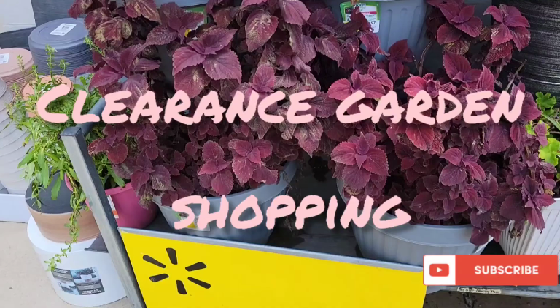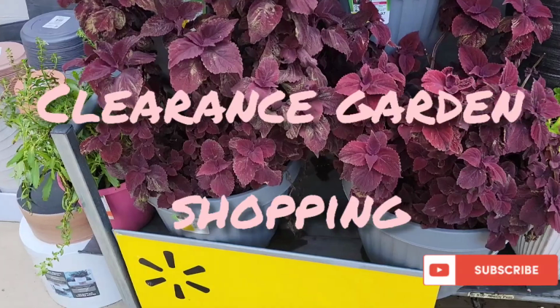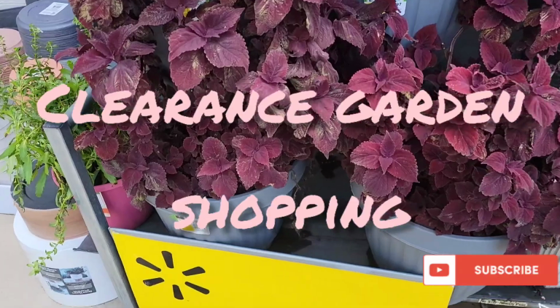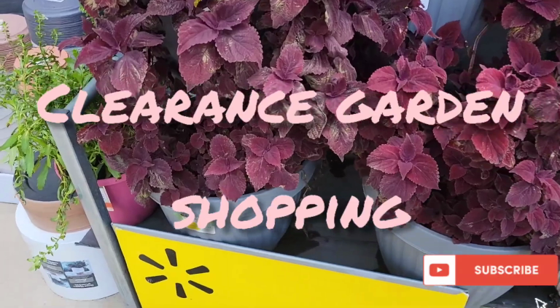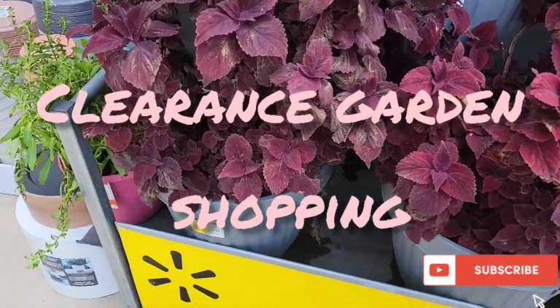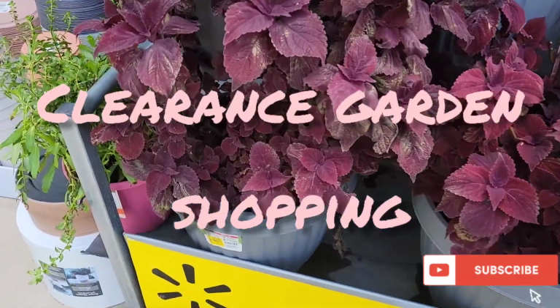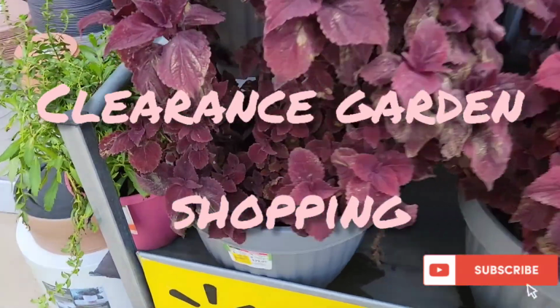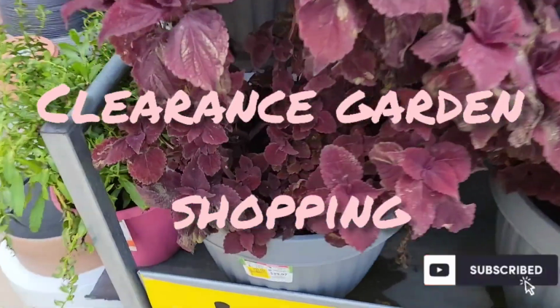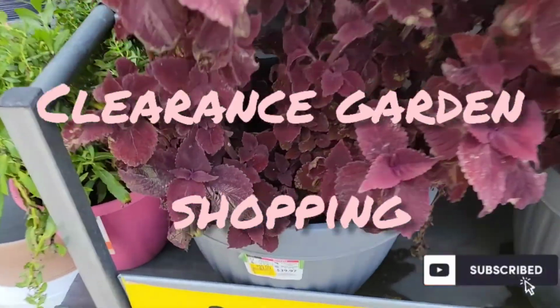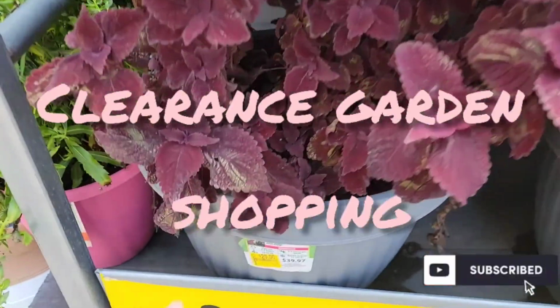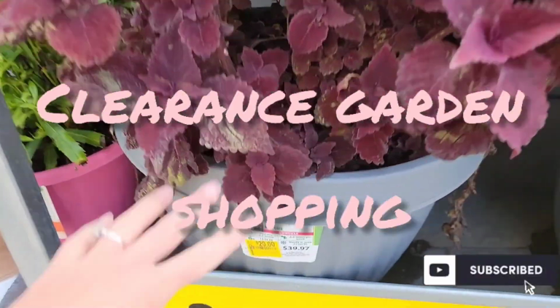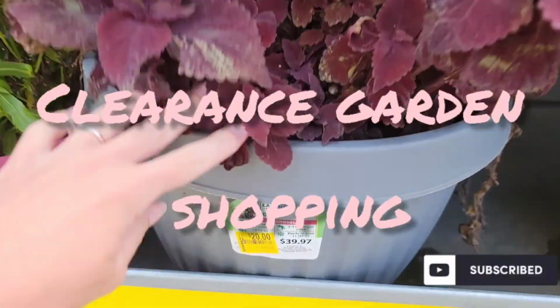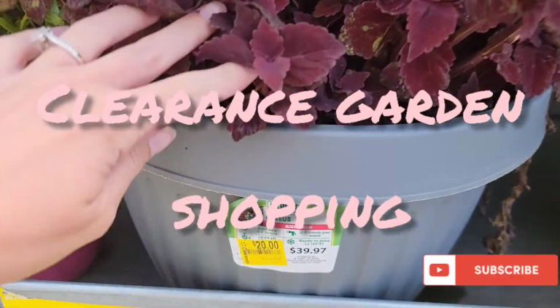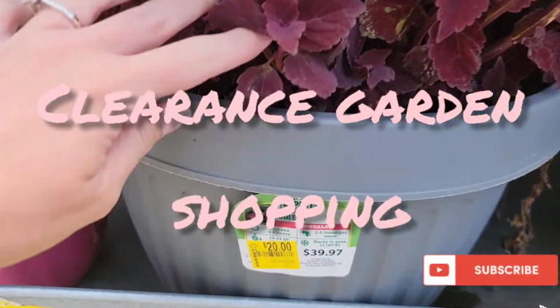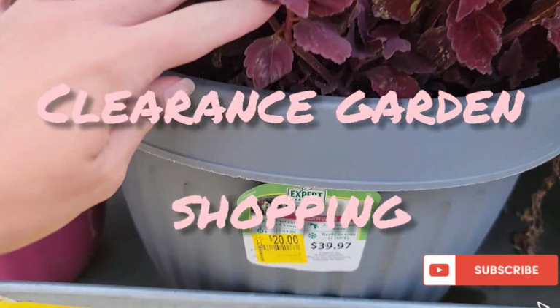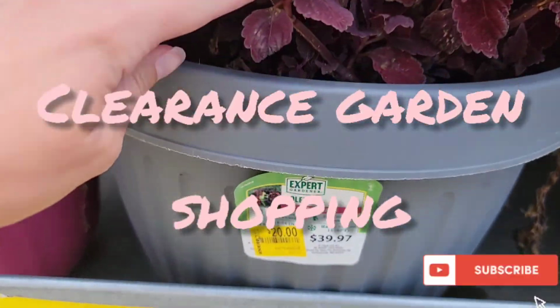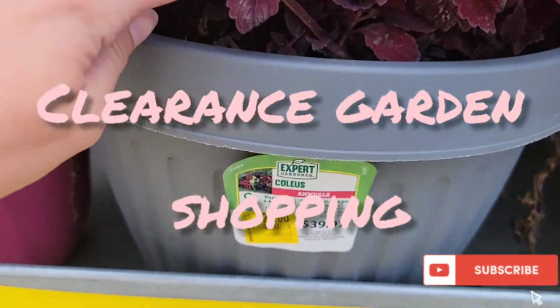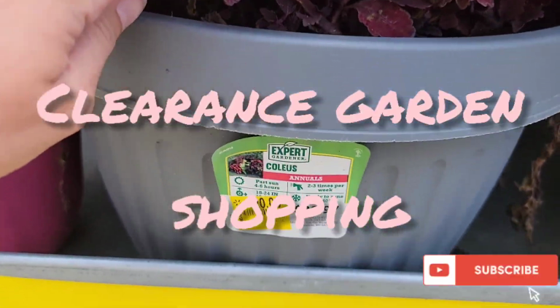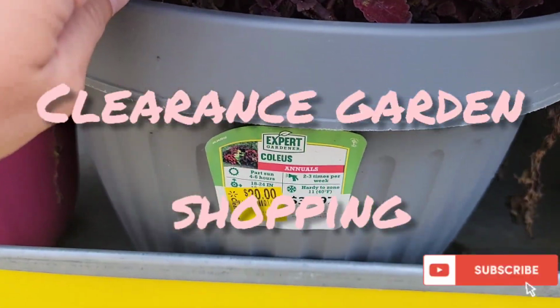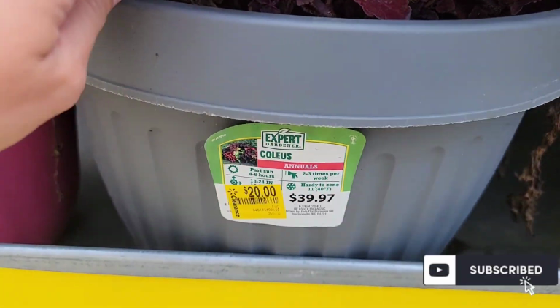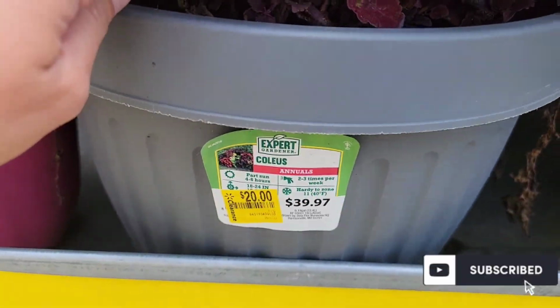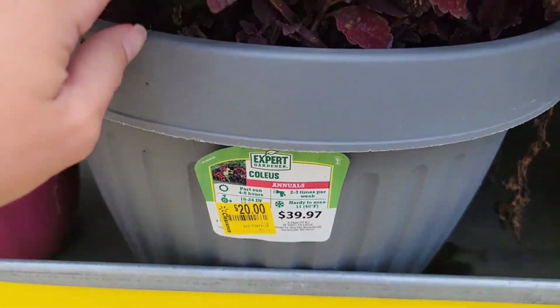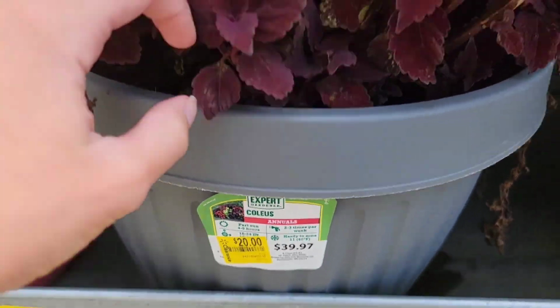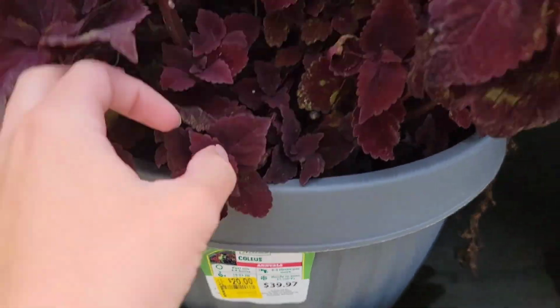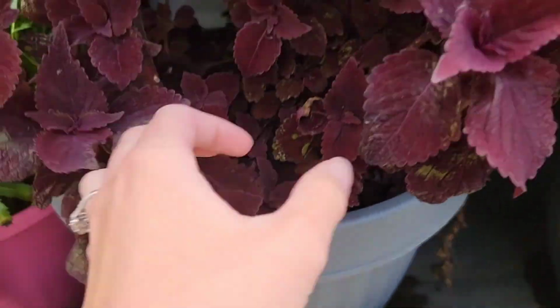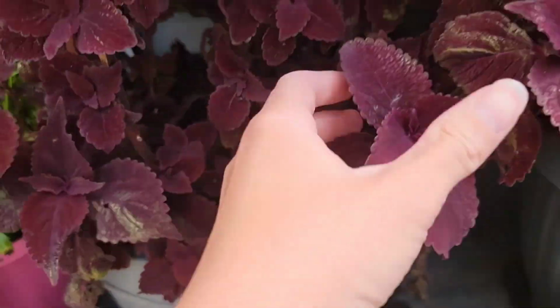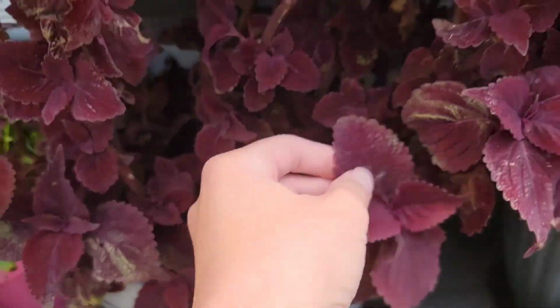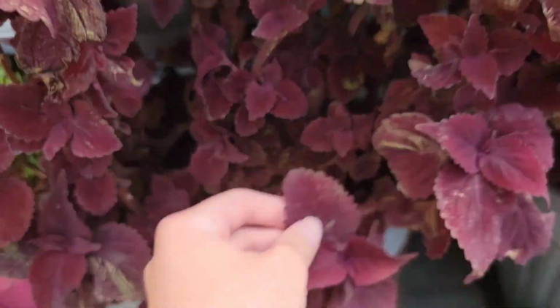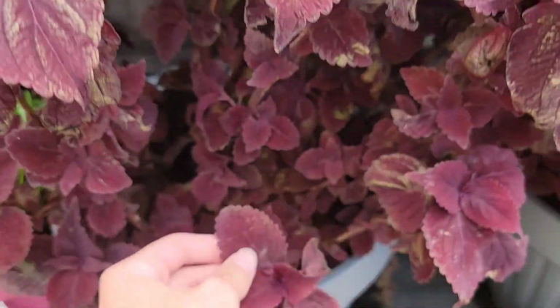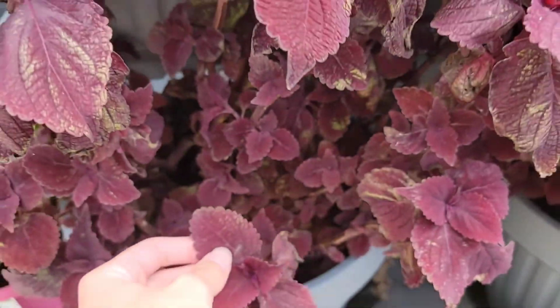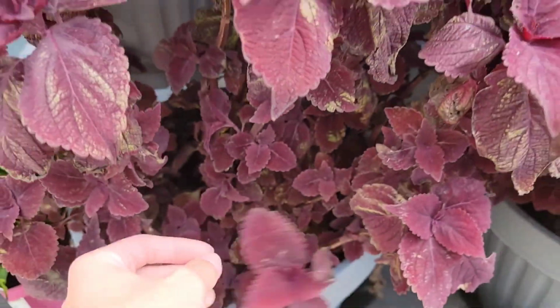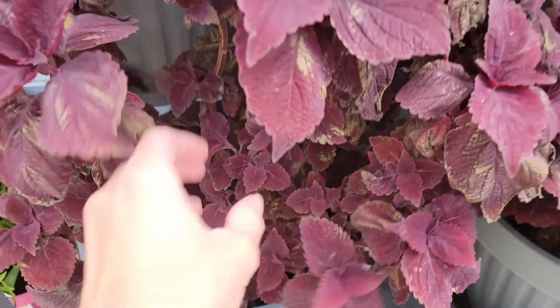Hi and welcome back to my channel. Today I'm doing clearance garden shopping at our local Walmart.